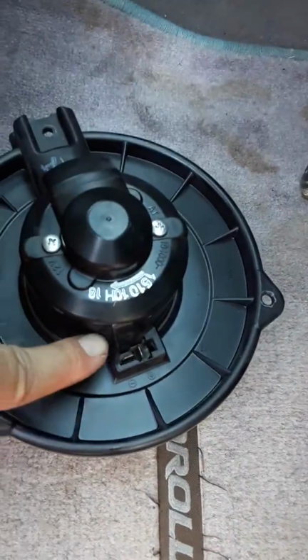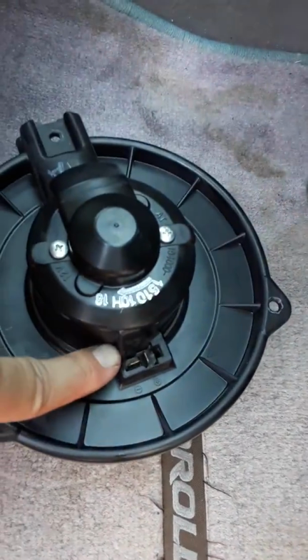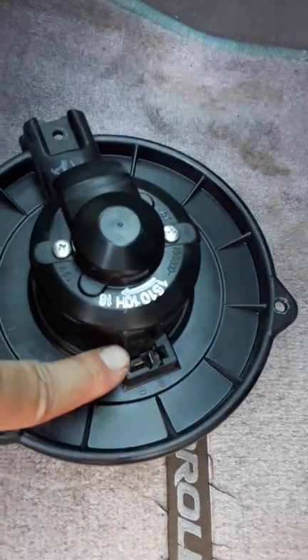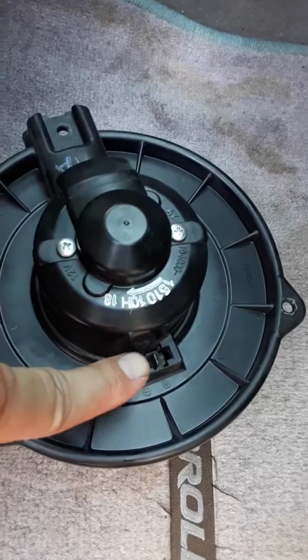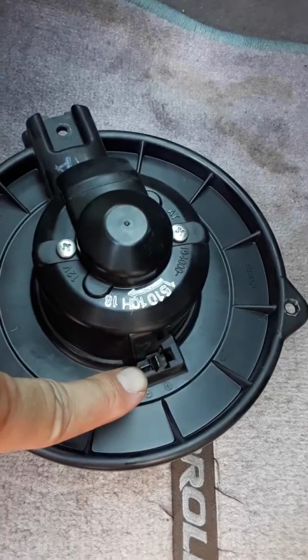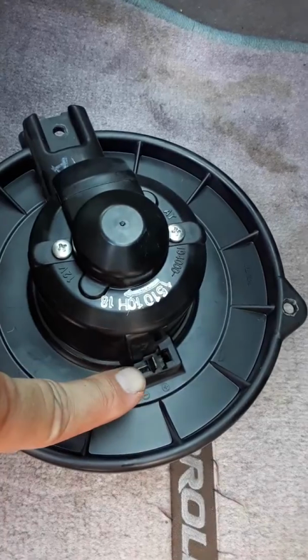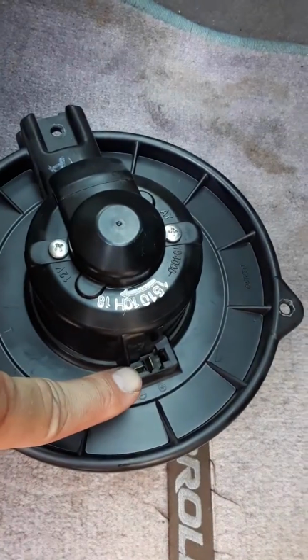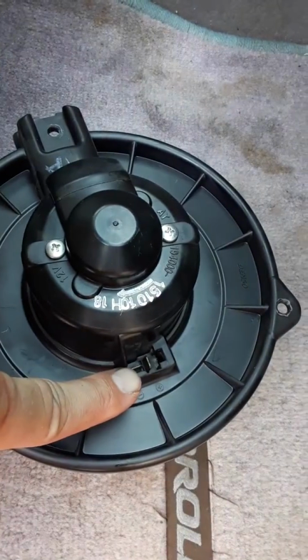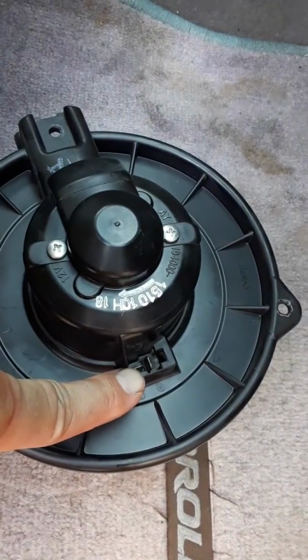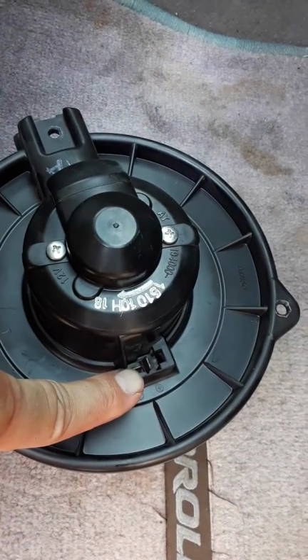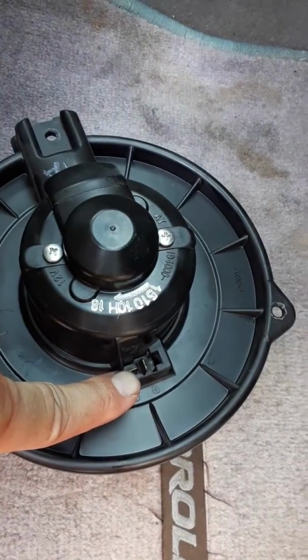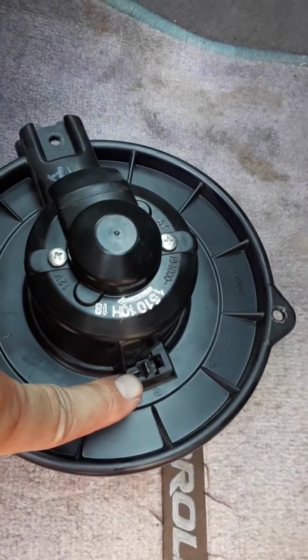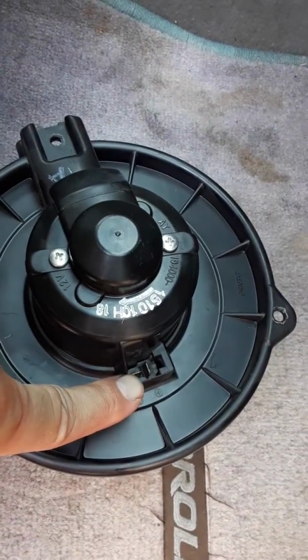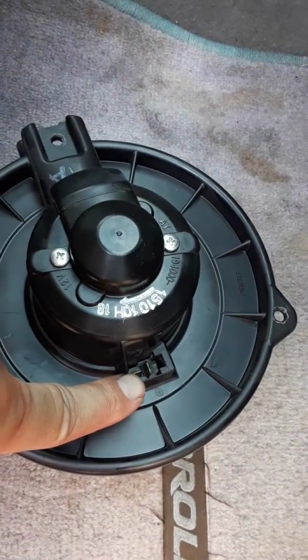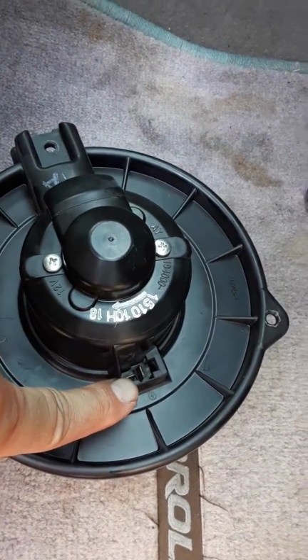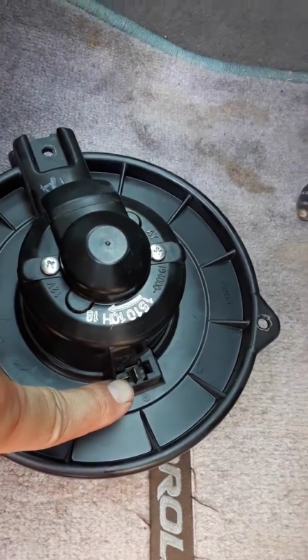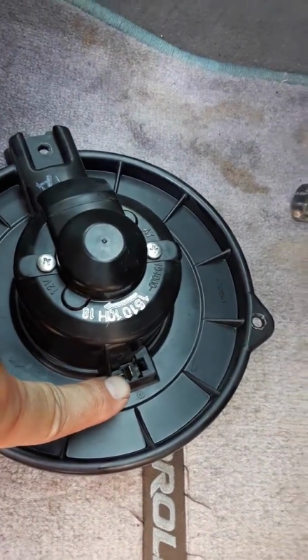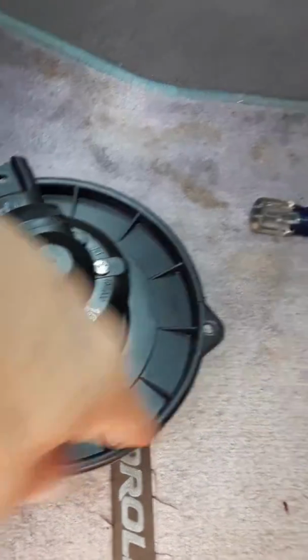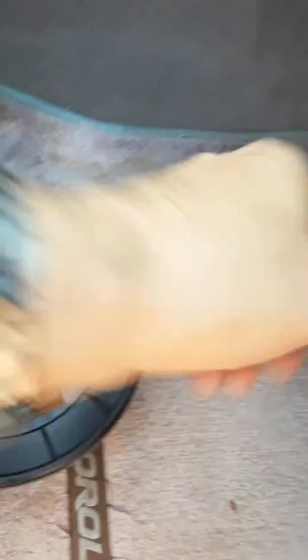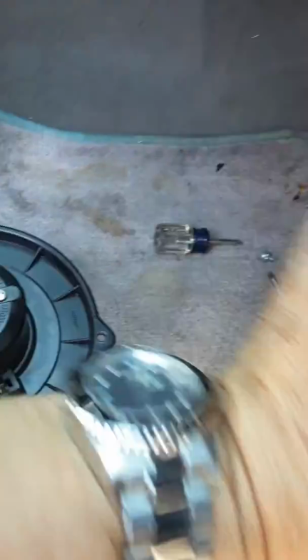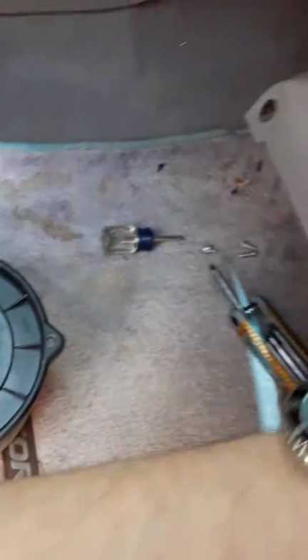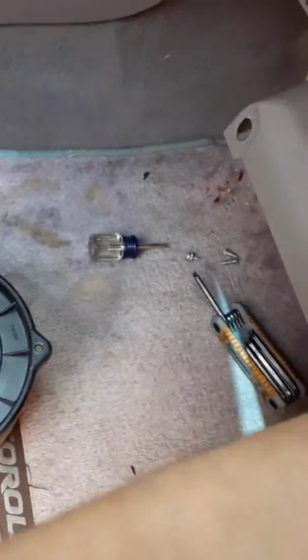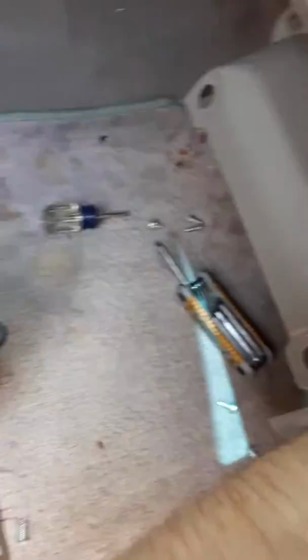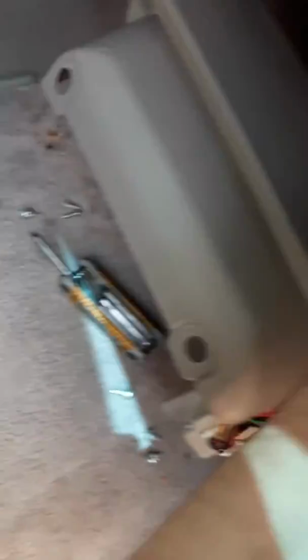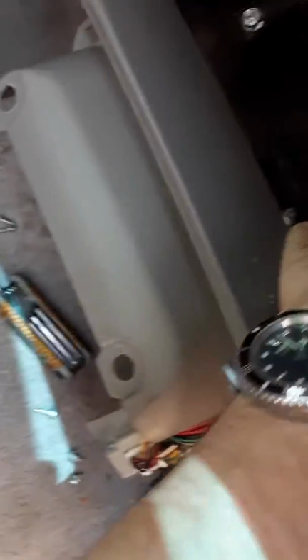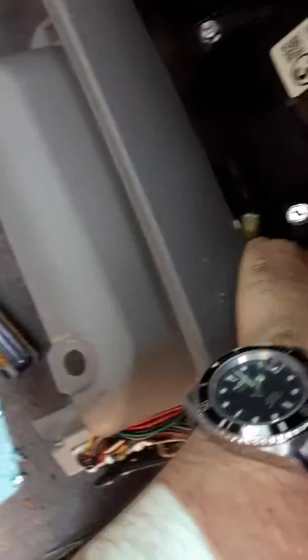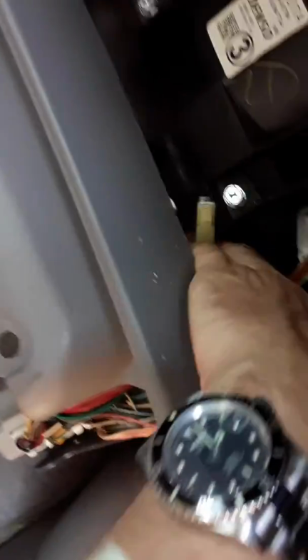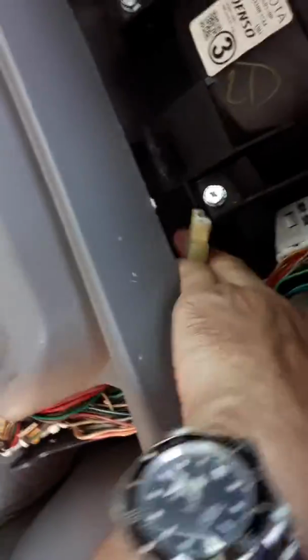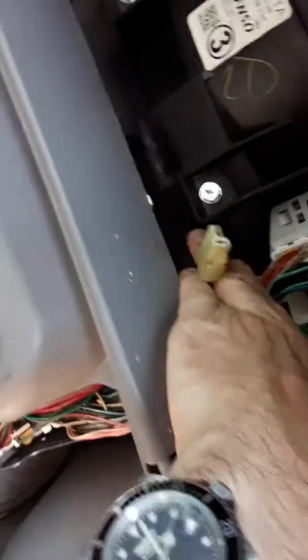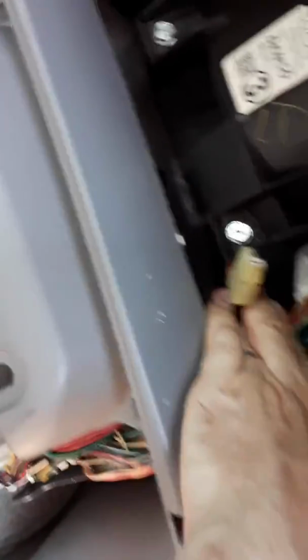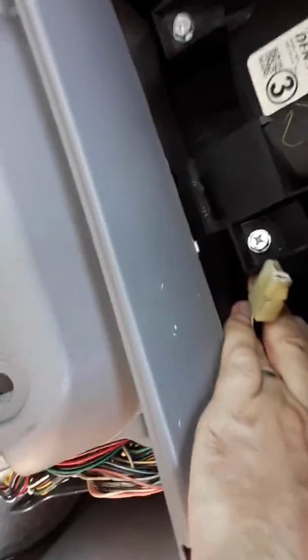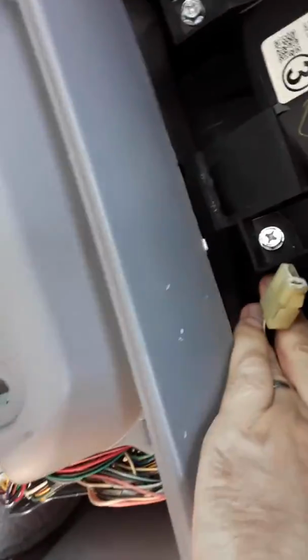There's a connection right there — you just pinch and pull that out. That's this guy.